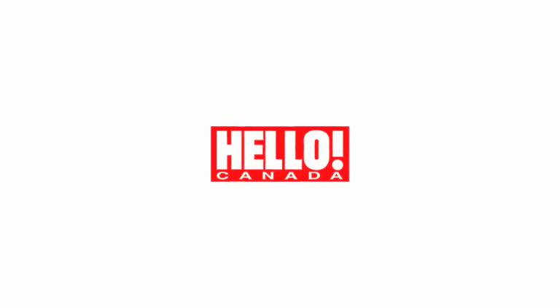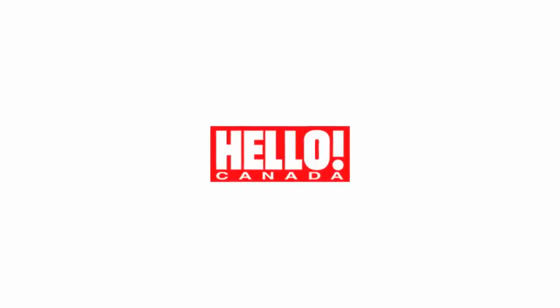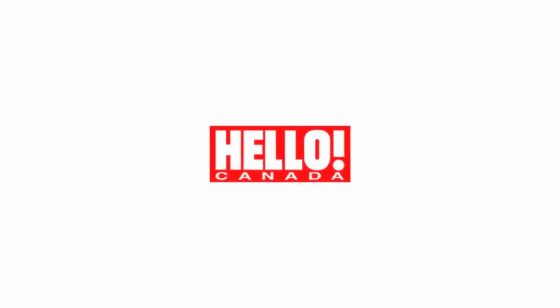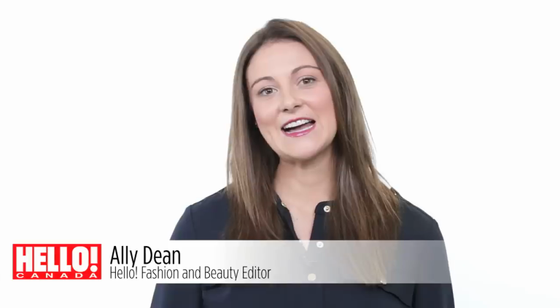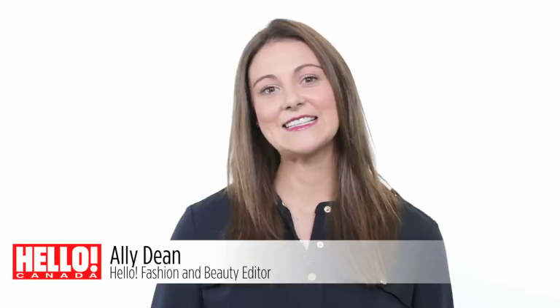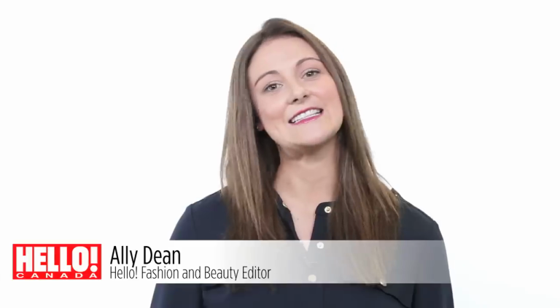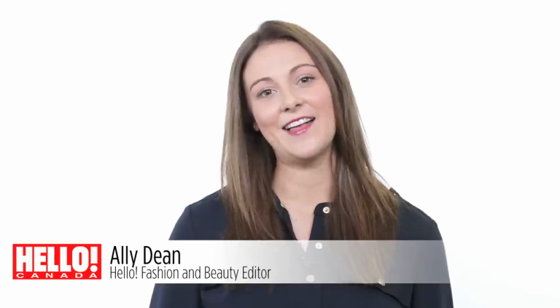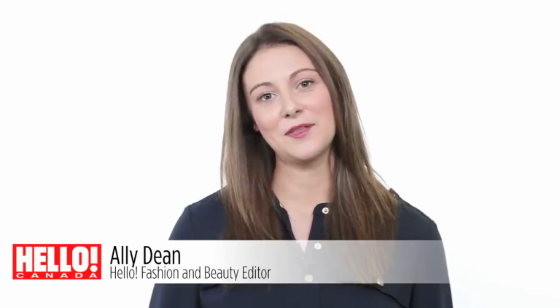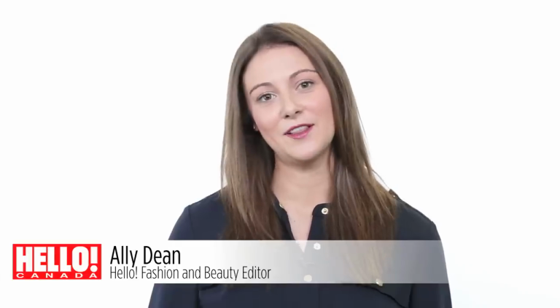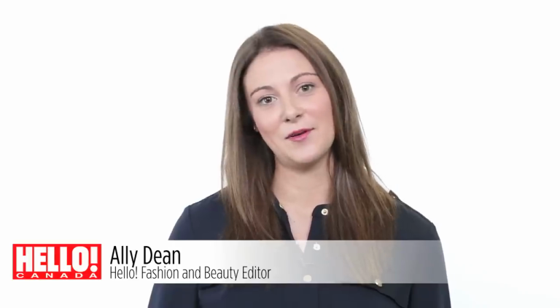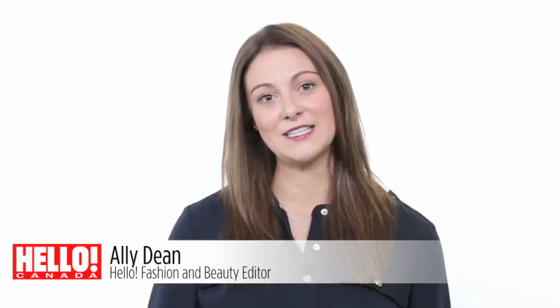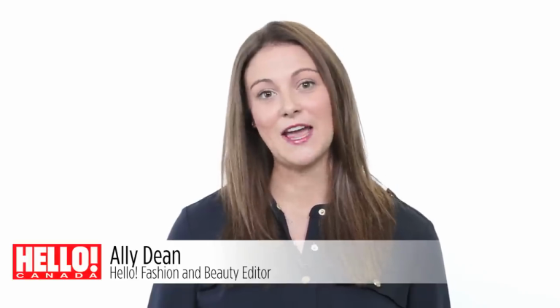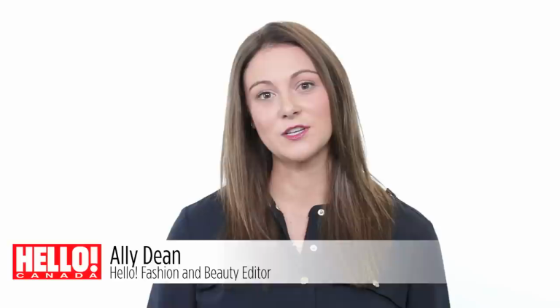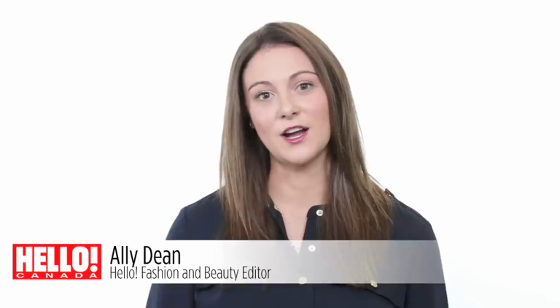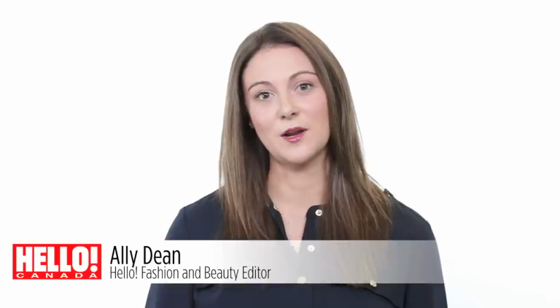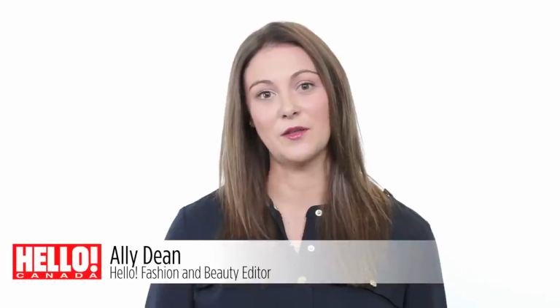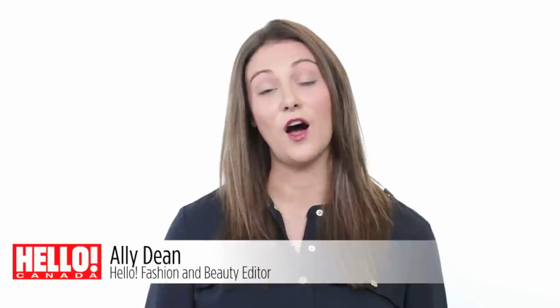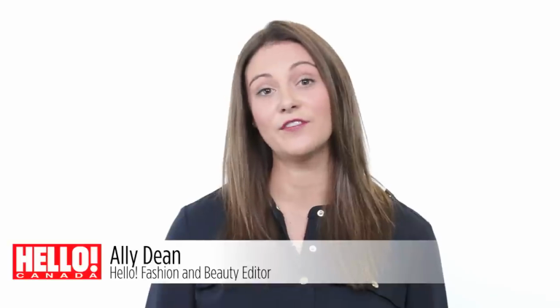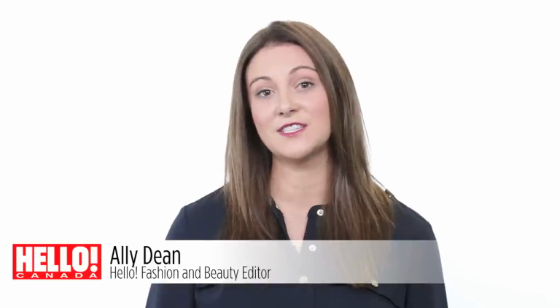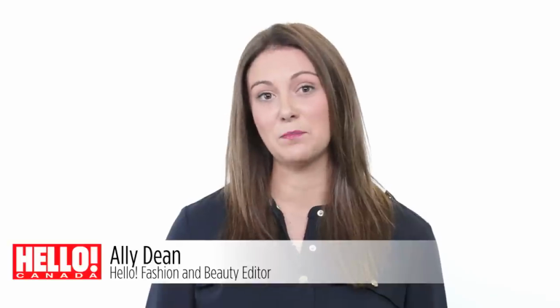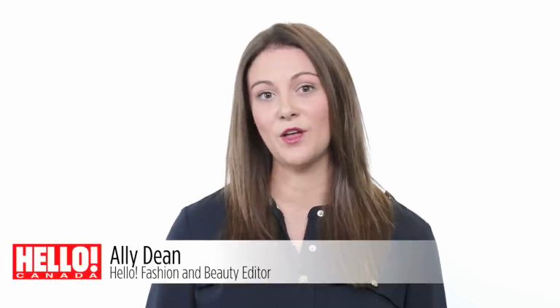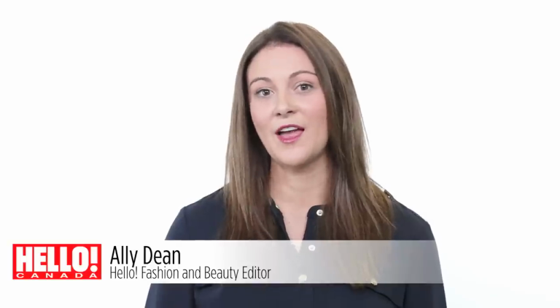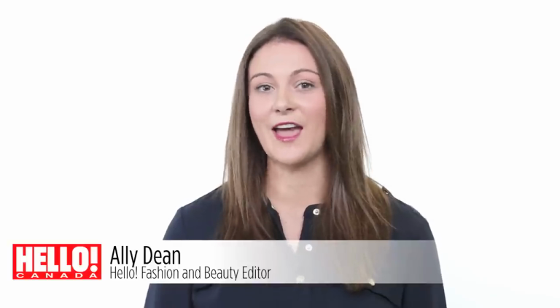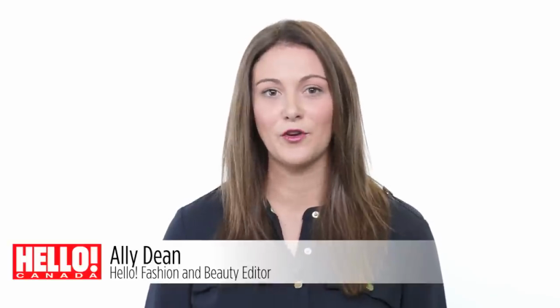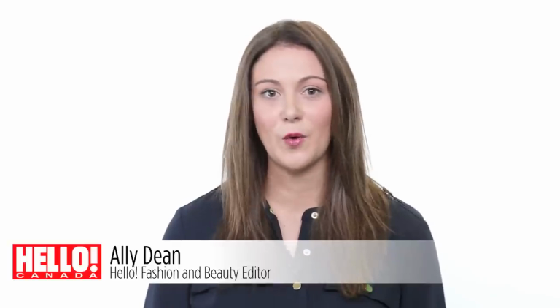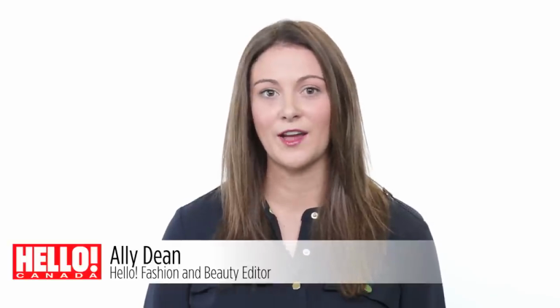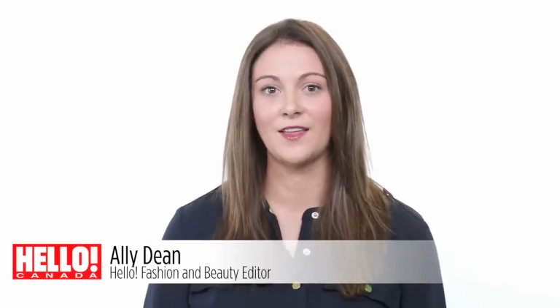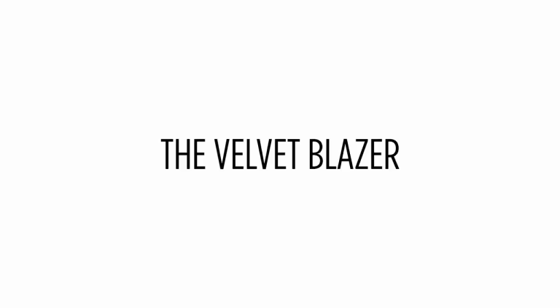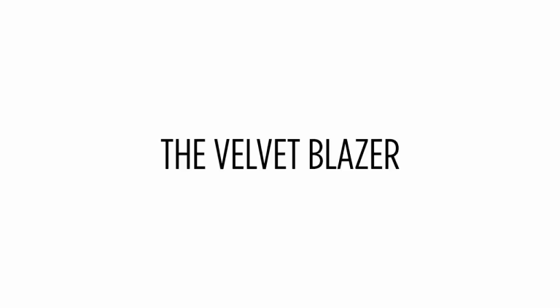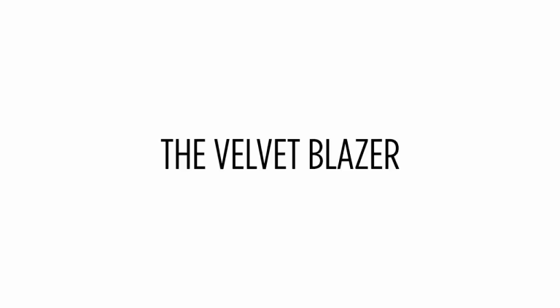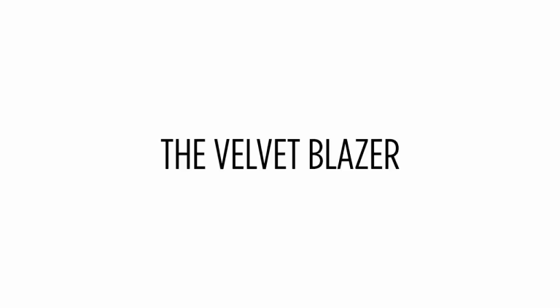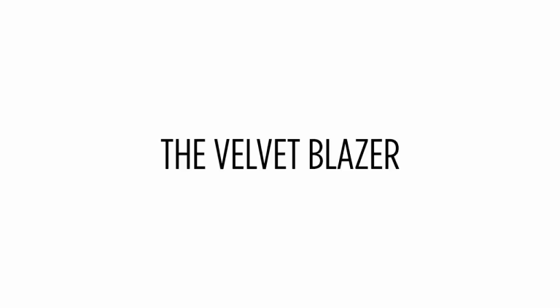Hi guys, it's Allie with Hello, and today we're talking about the office staple and how to rework it: the velvet blazer.